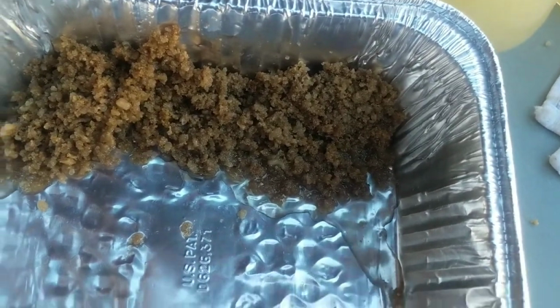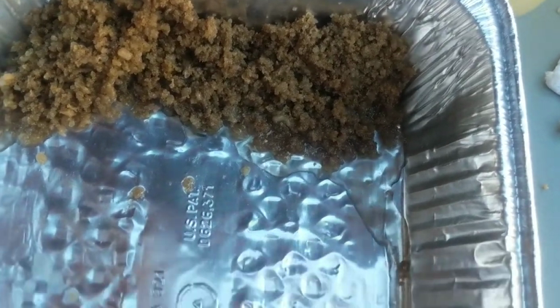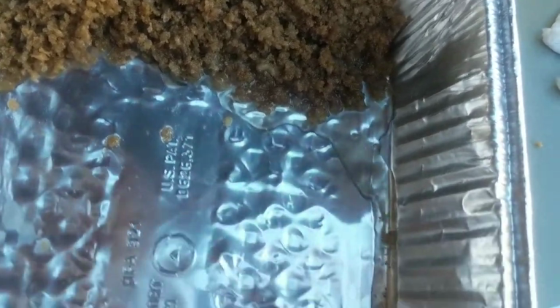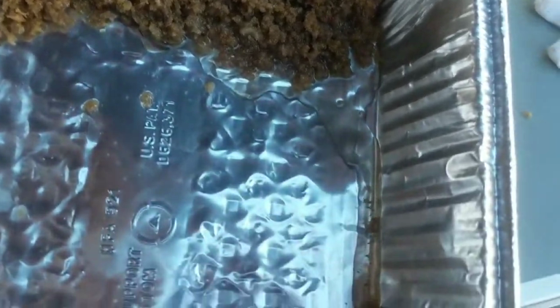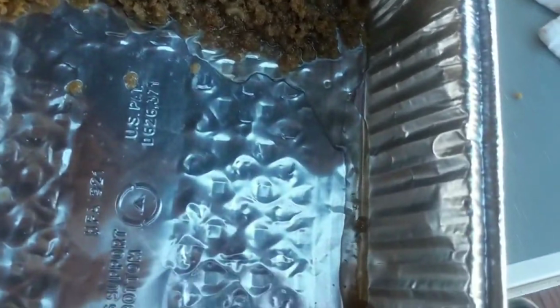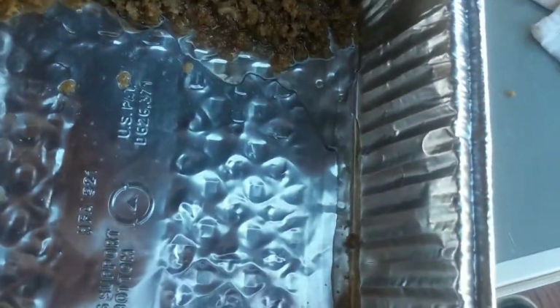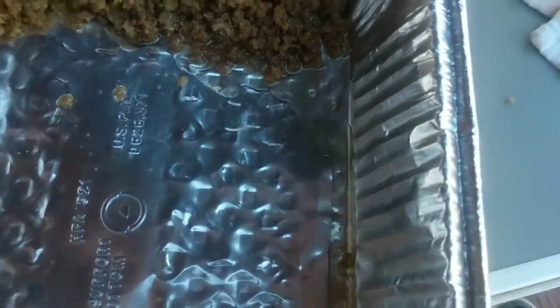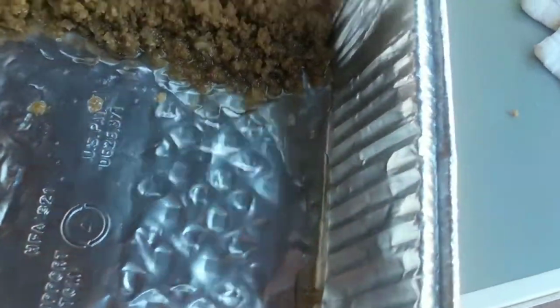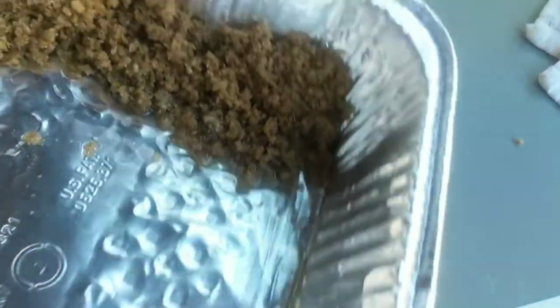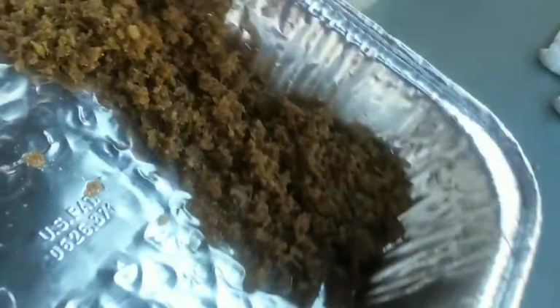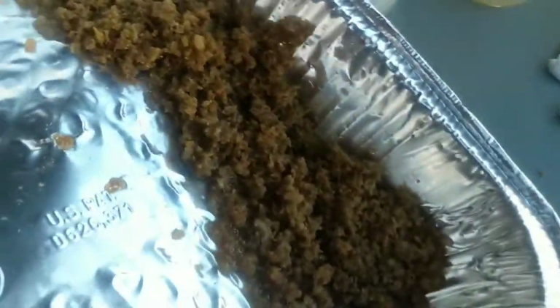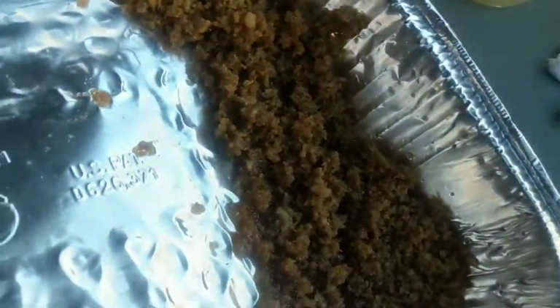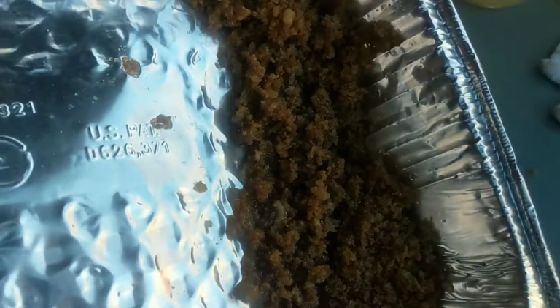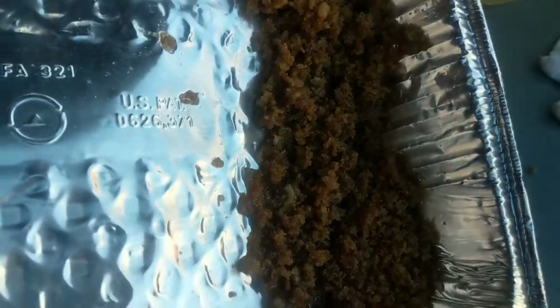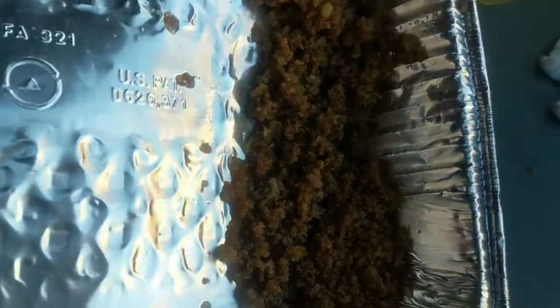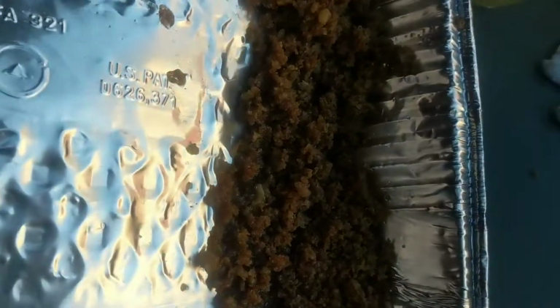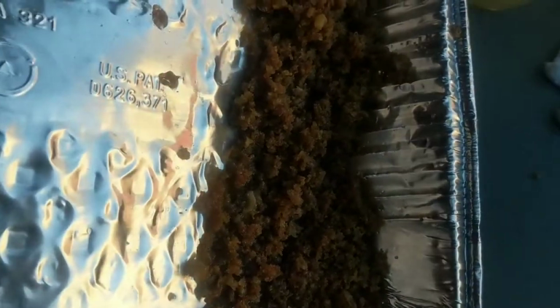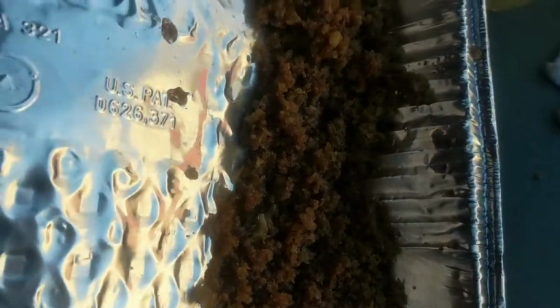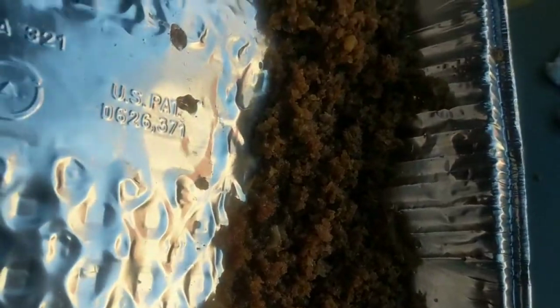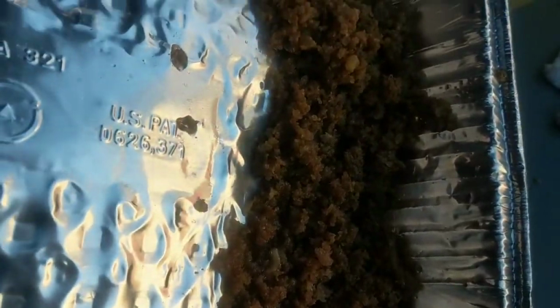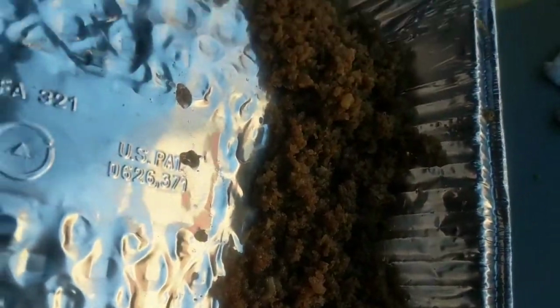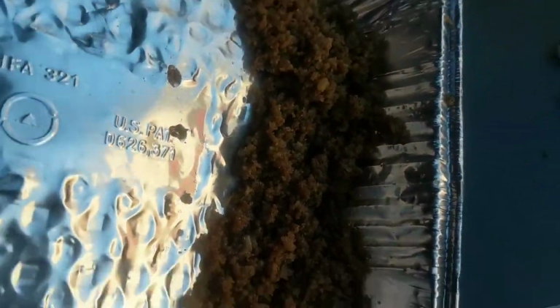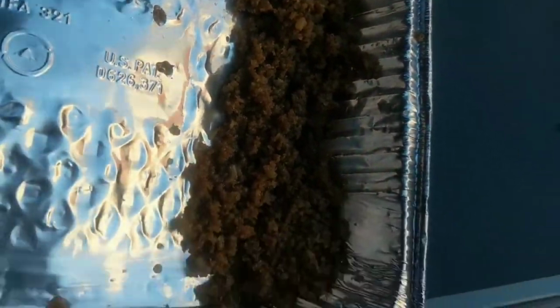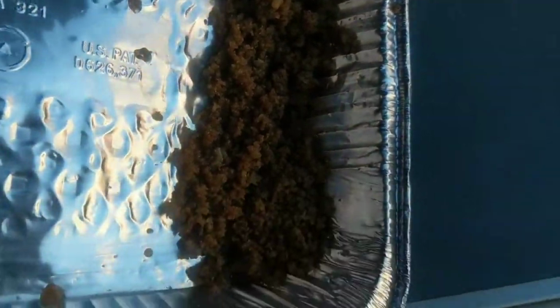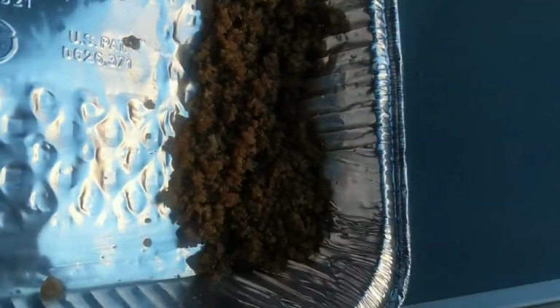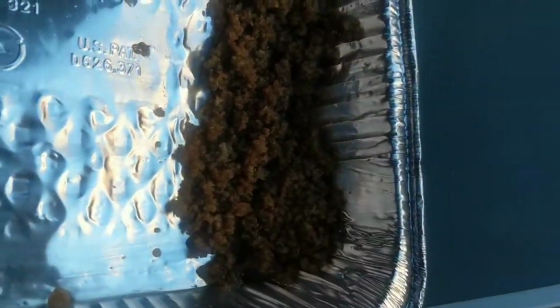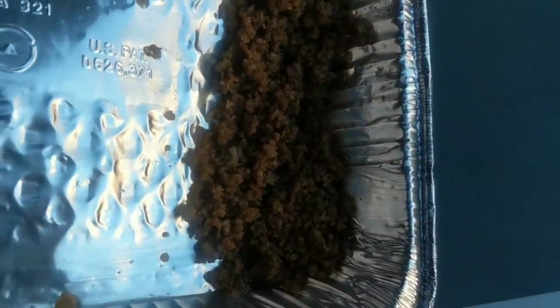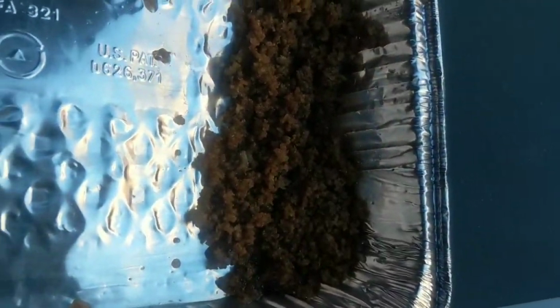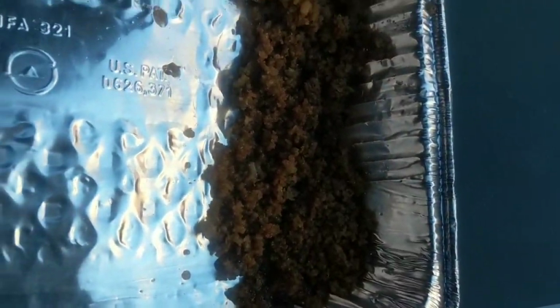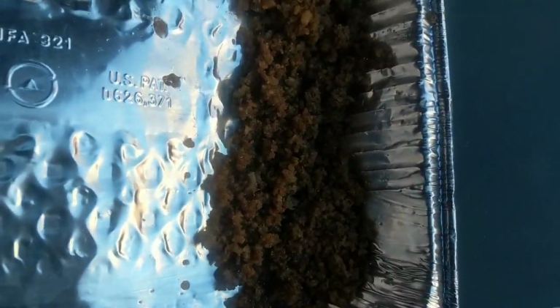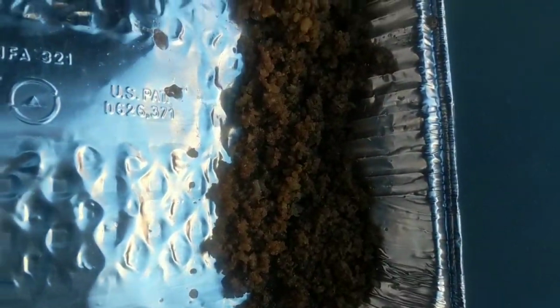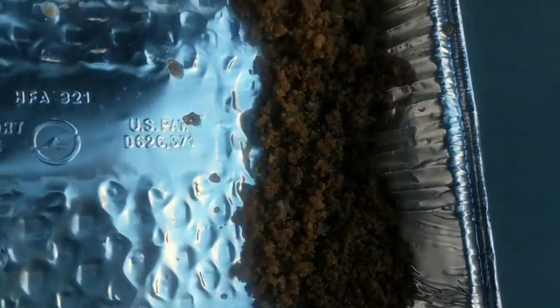Oh look at all the grease — I need to keep that in the pan for our meat. Anyway, you can see them there.